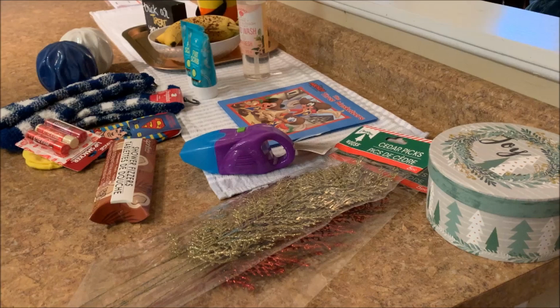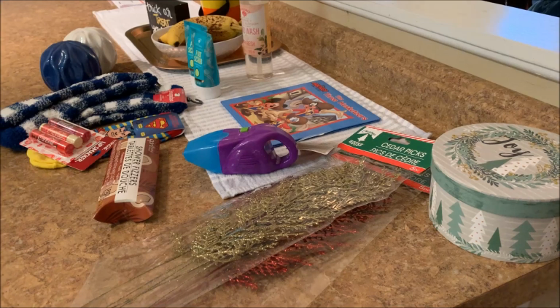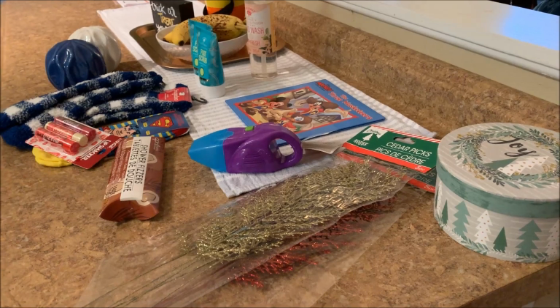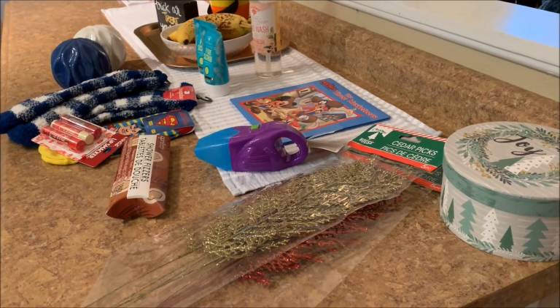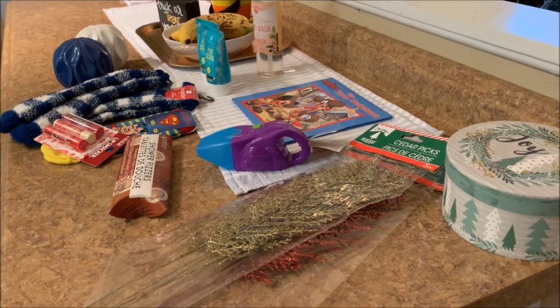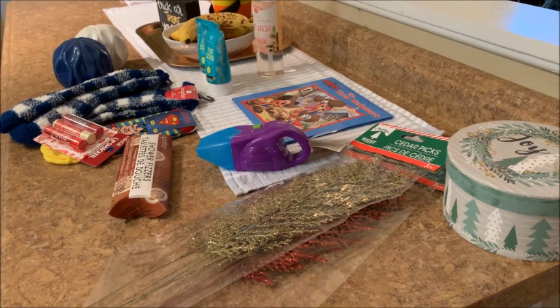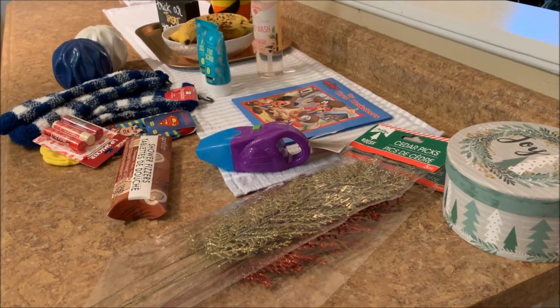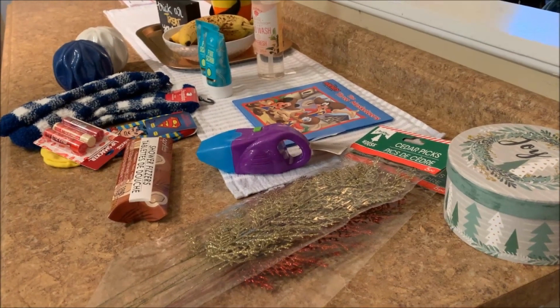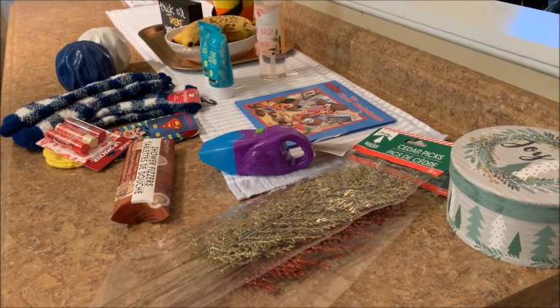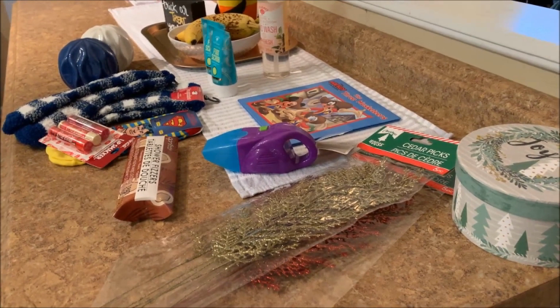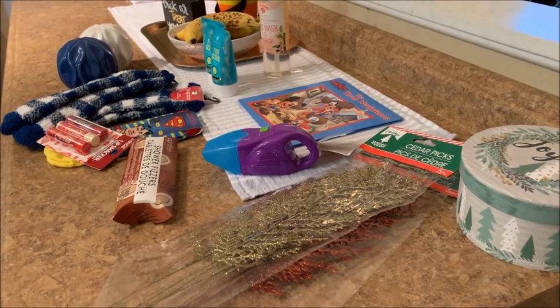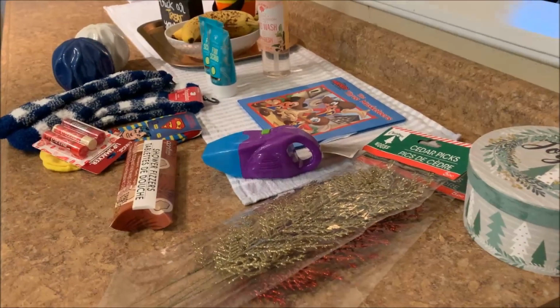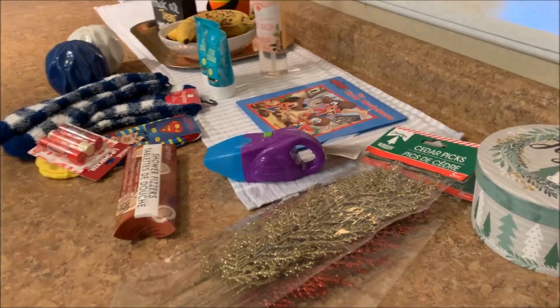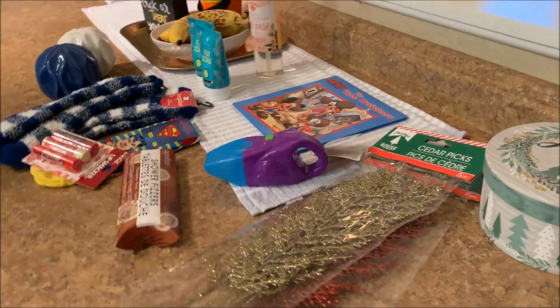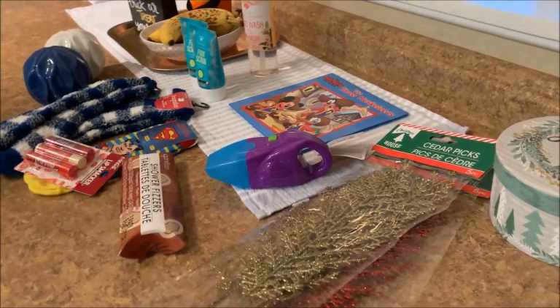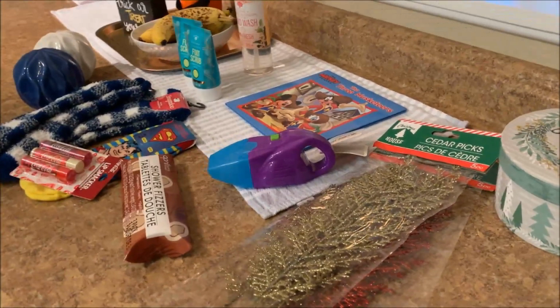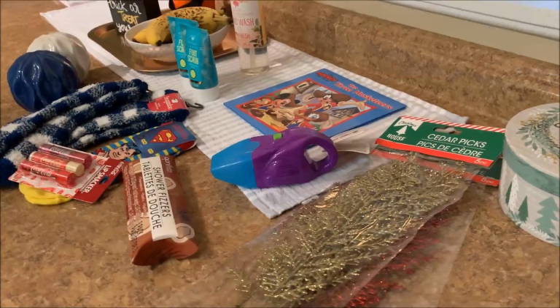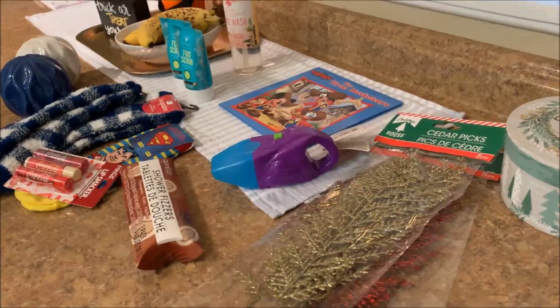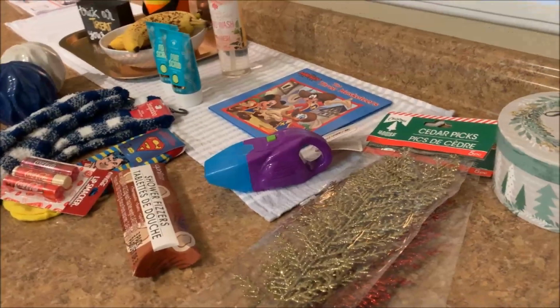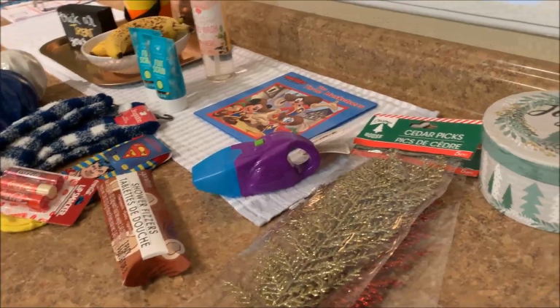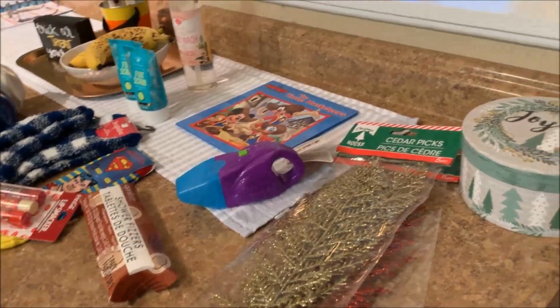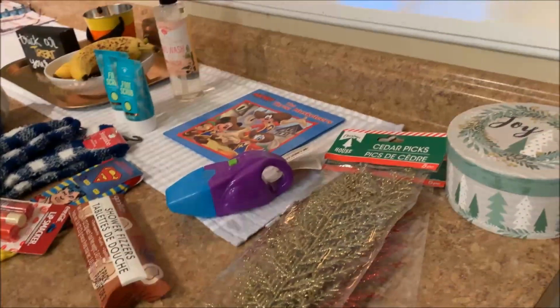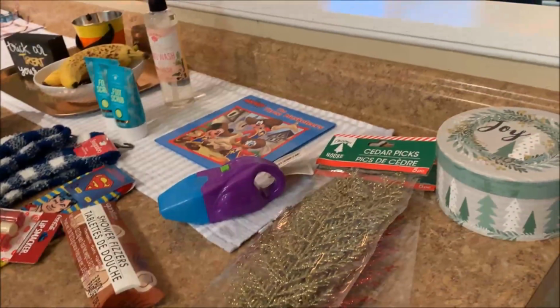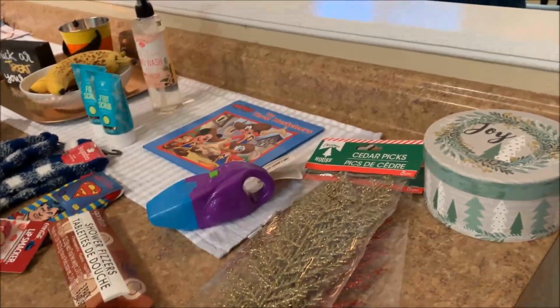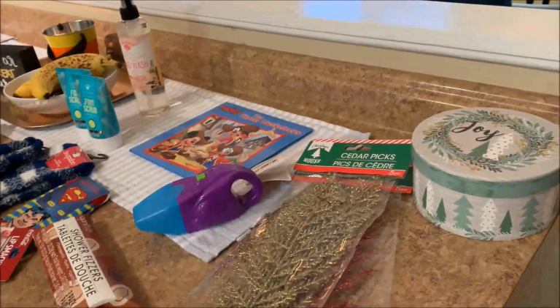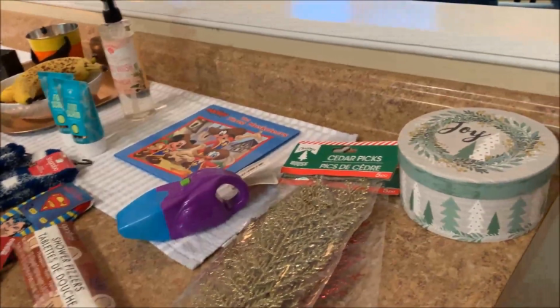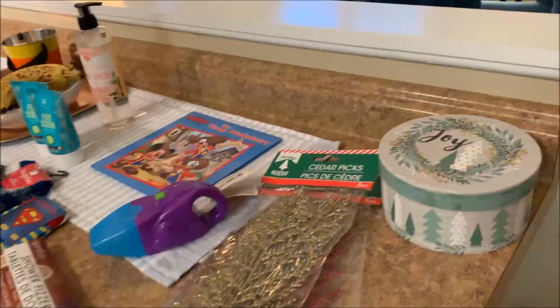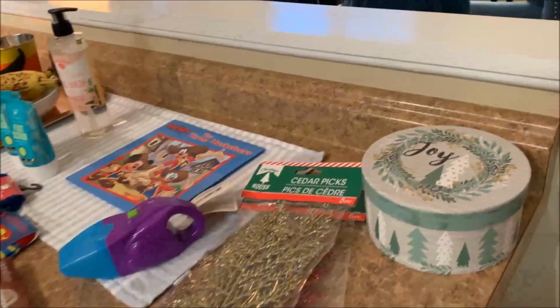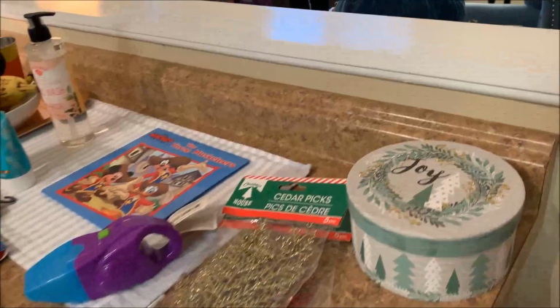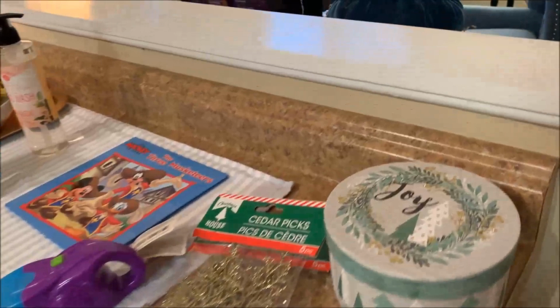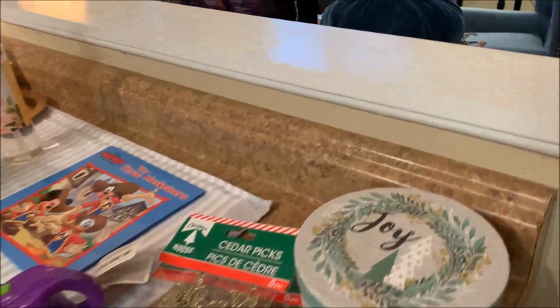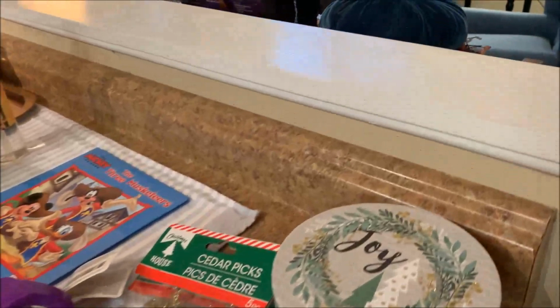It is time to talk Dollar Tree. I've got some good stuff to show you, so let's jump right in.